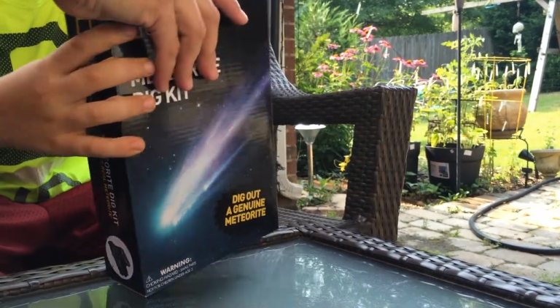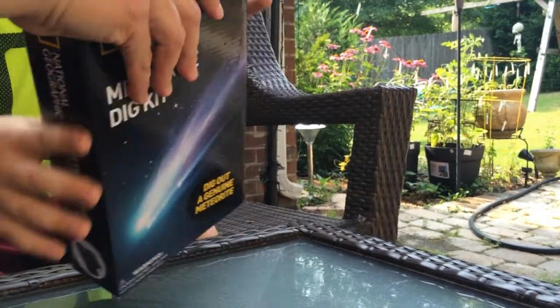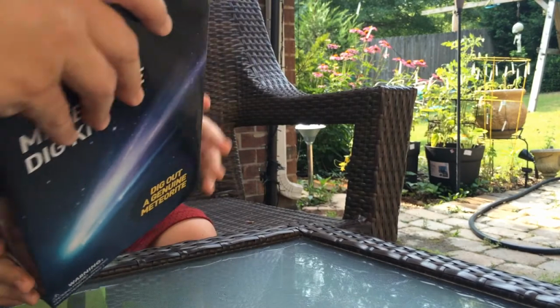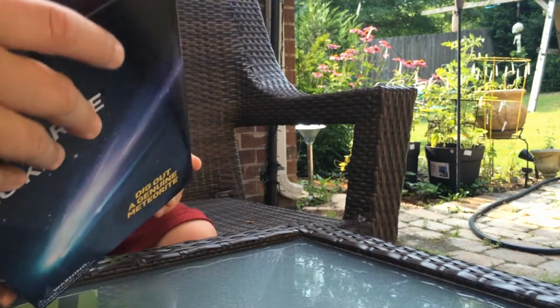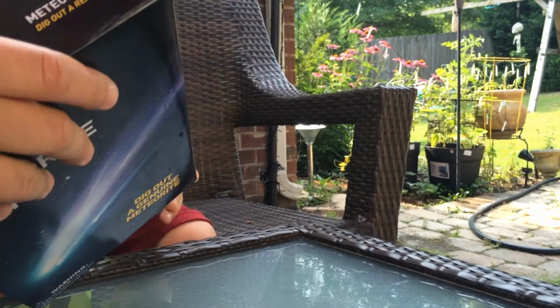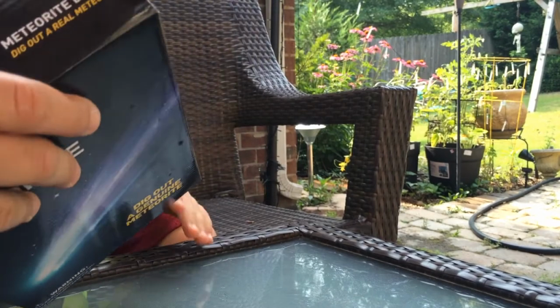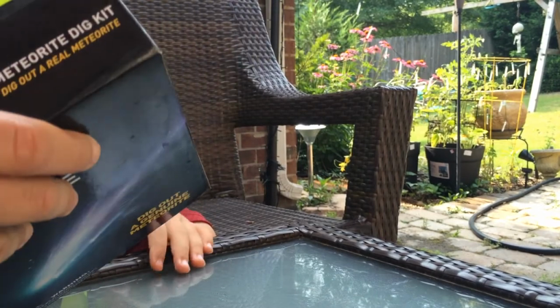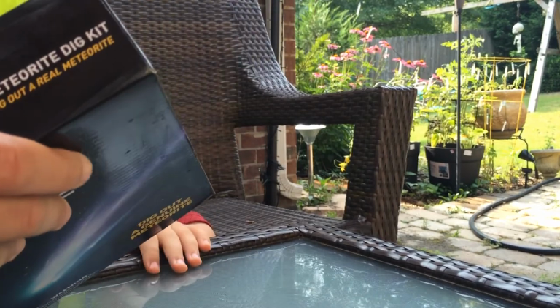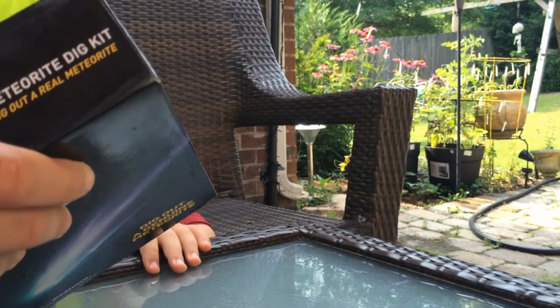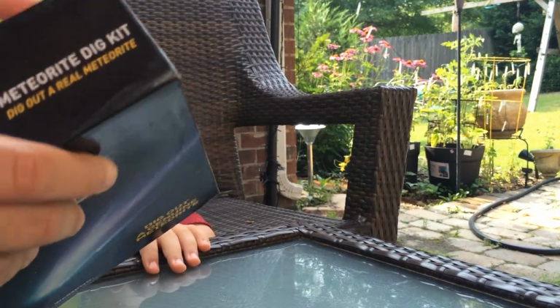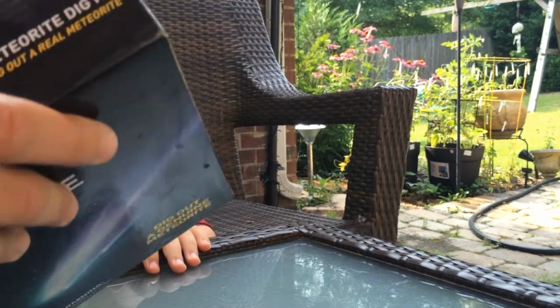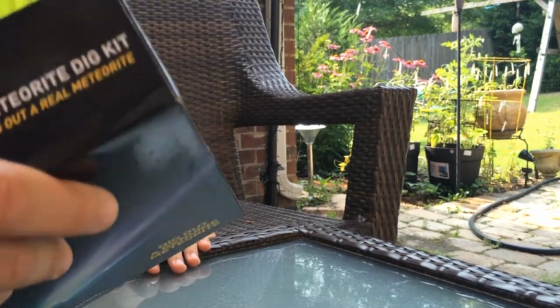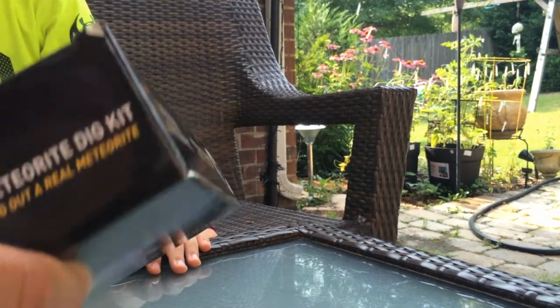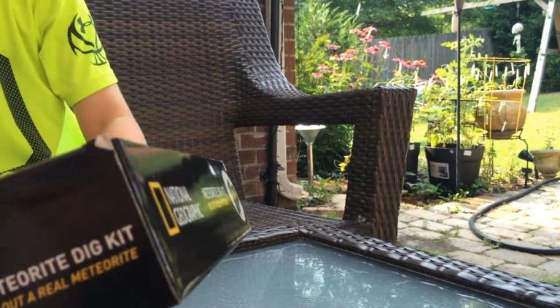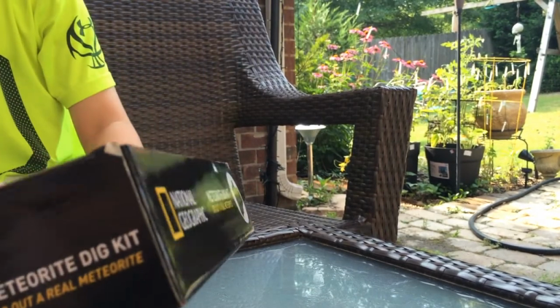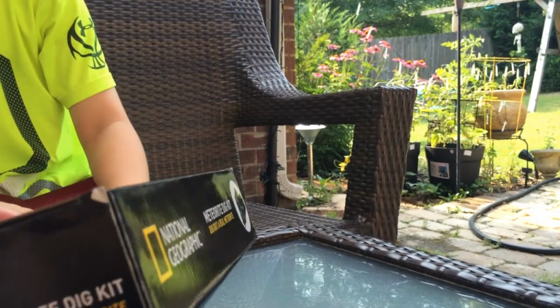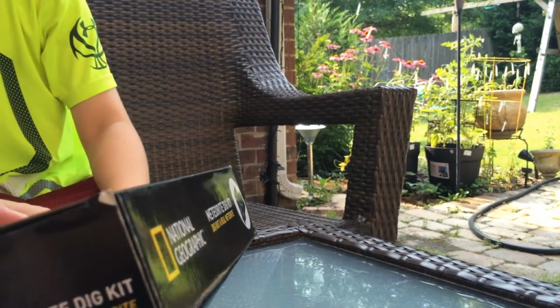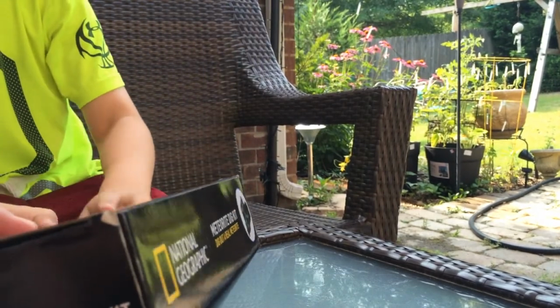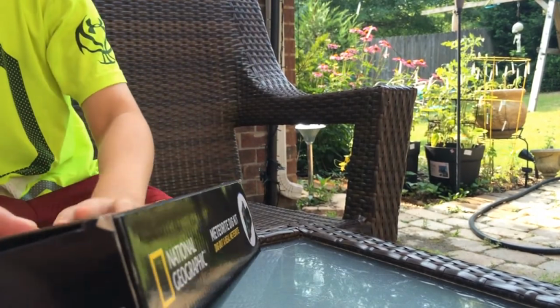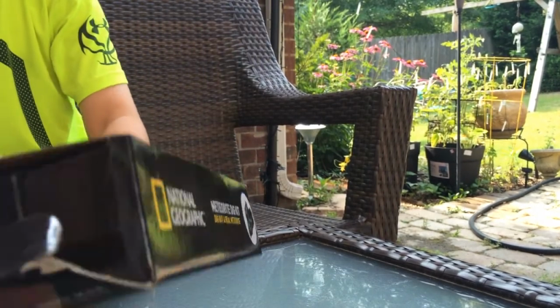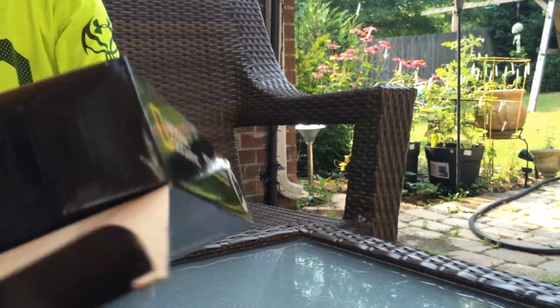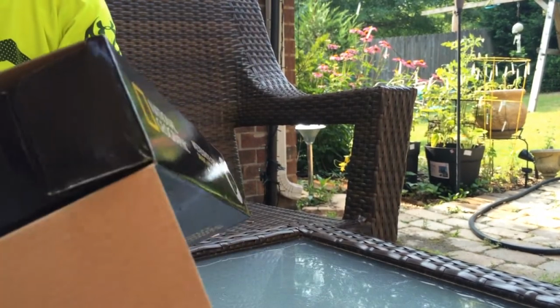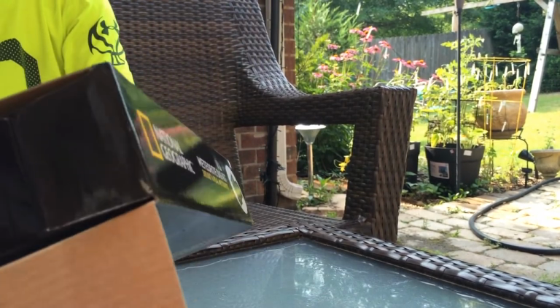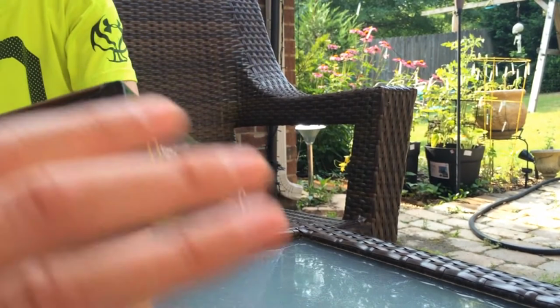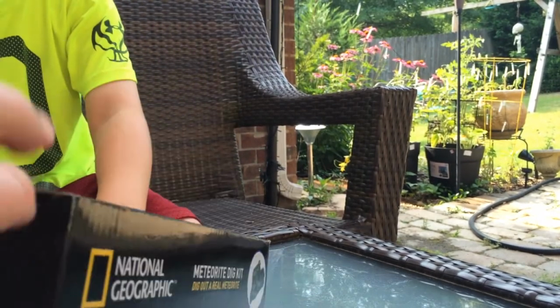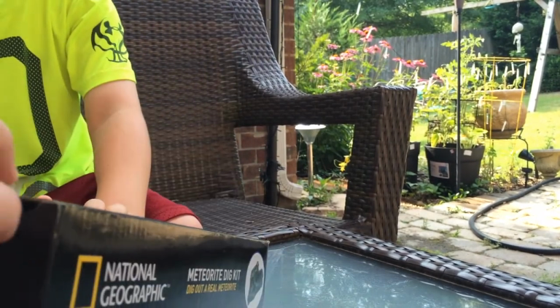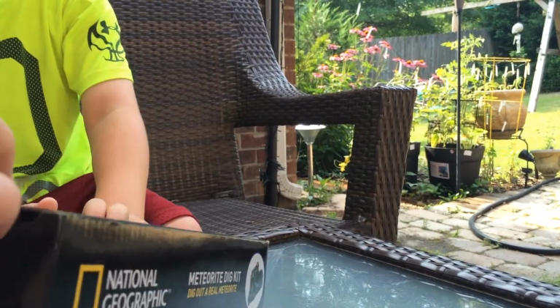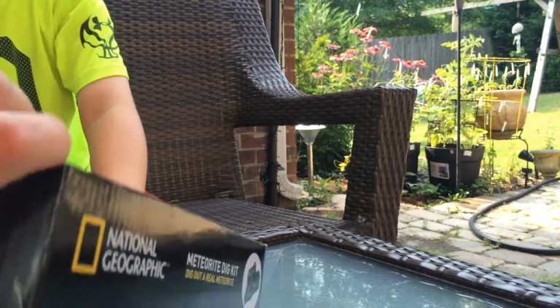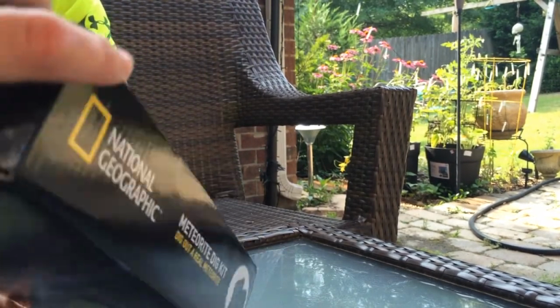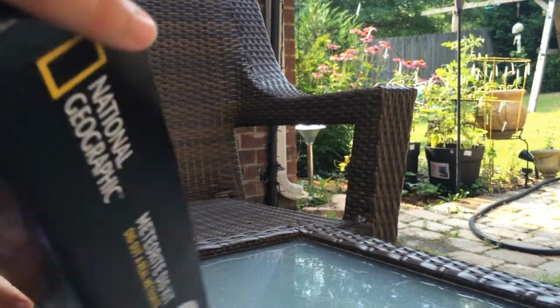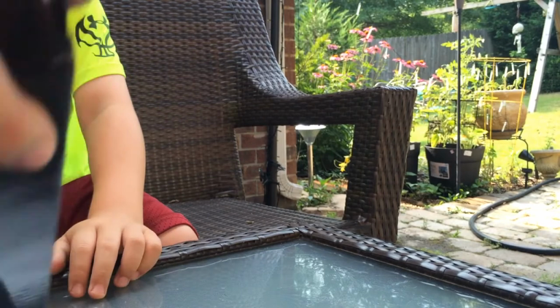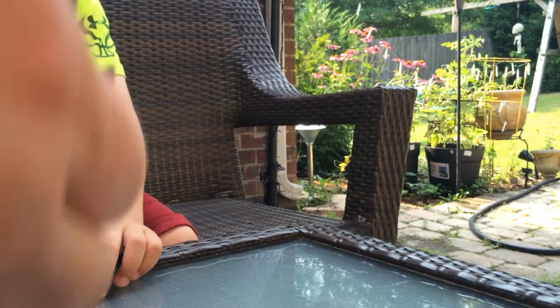I'll help you open the box and you can talk about it. Why are you excited about this toy? Because there's a real meteor in it.